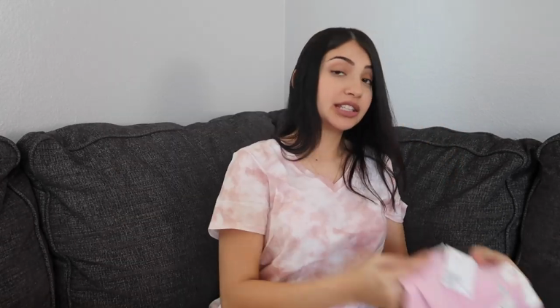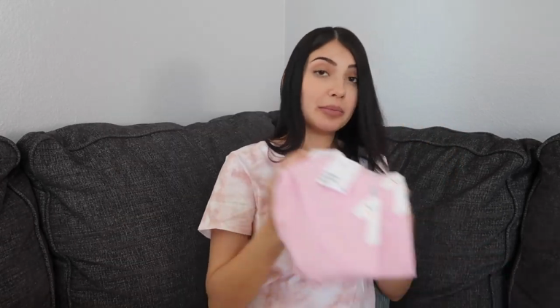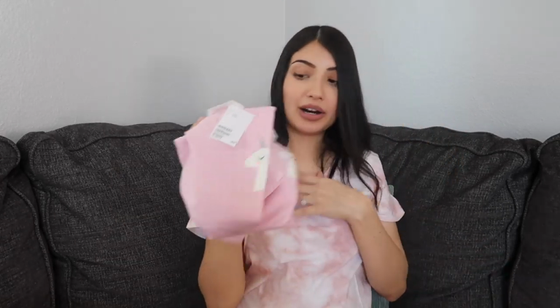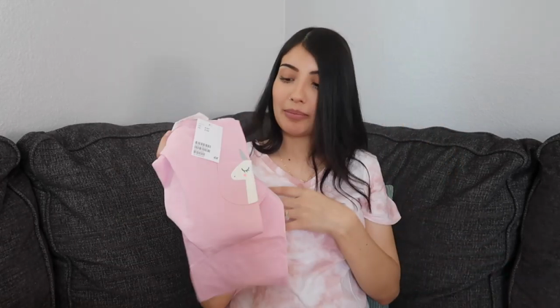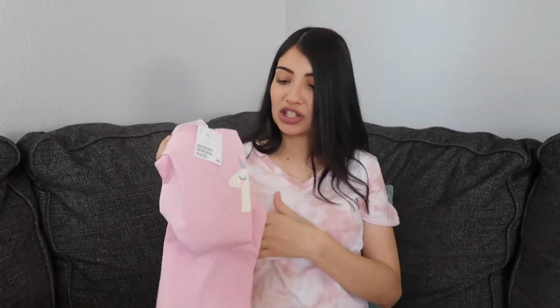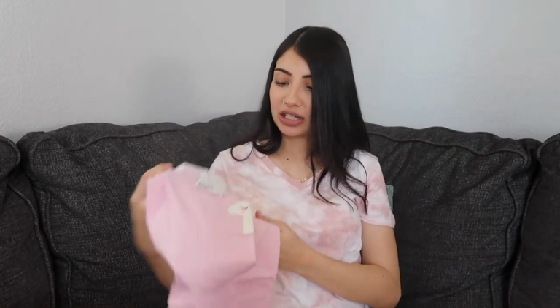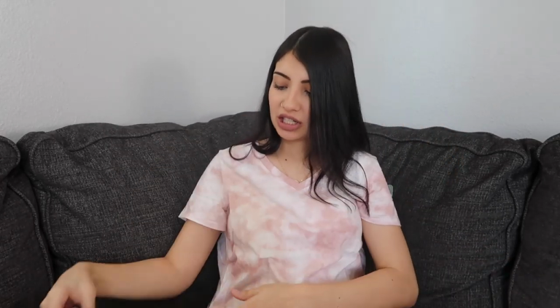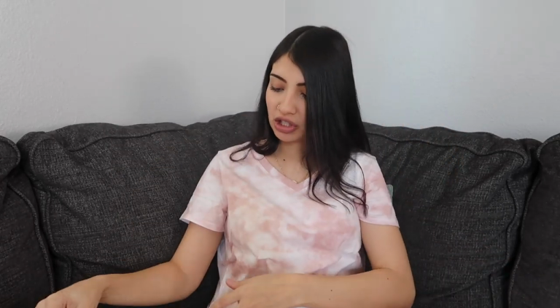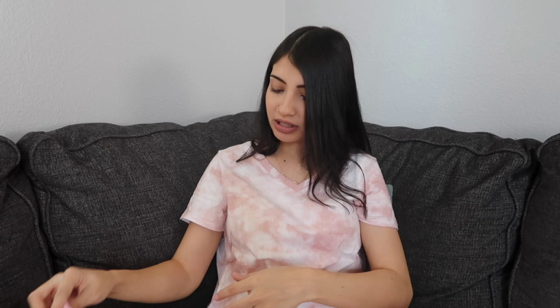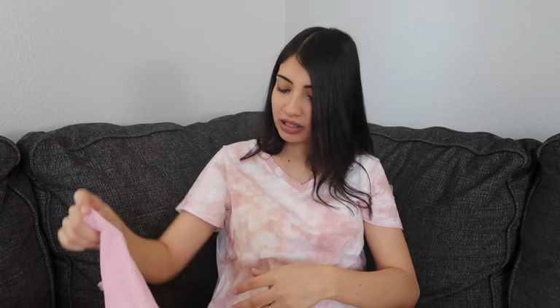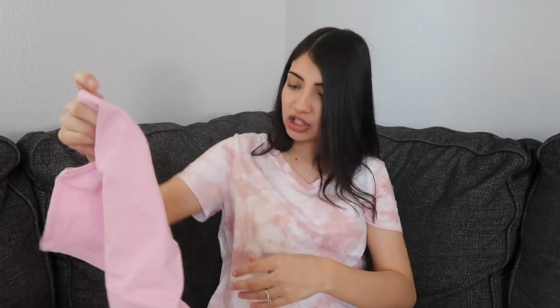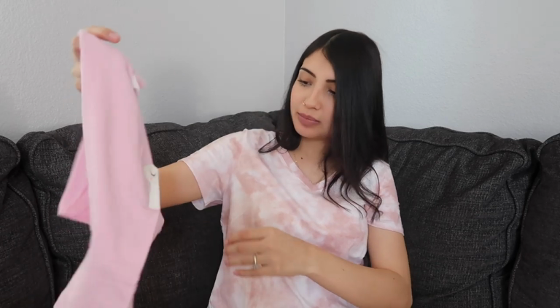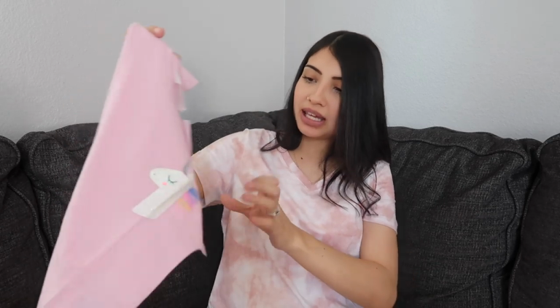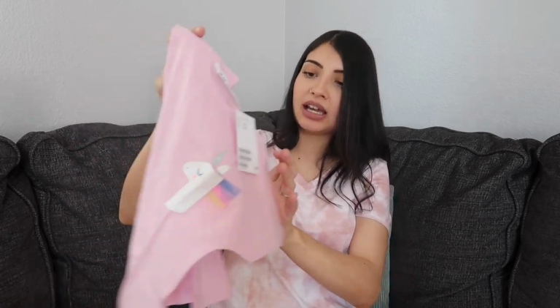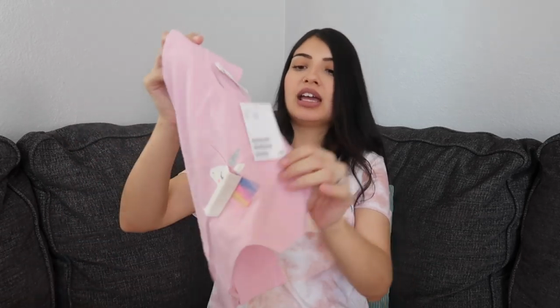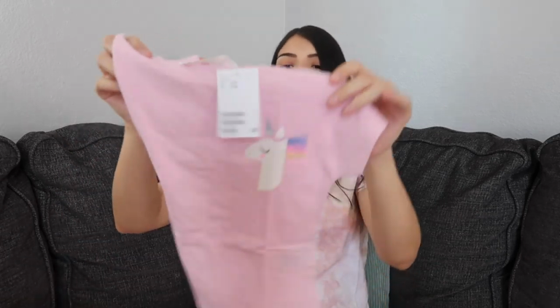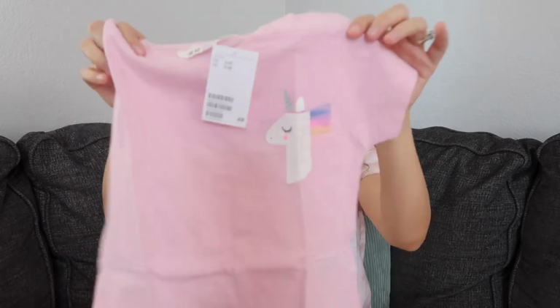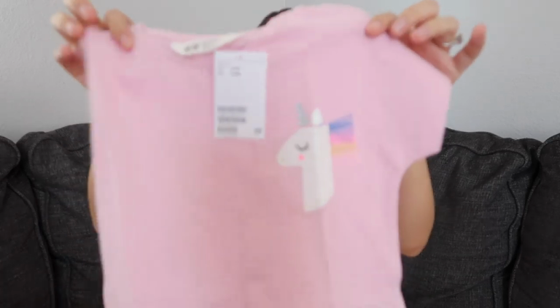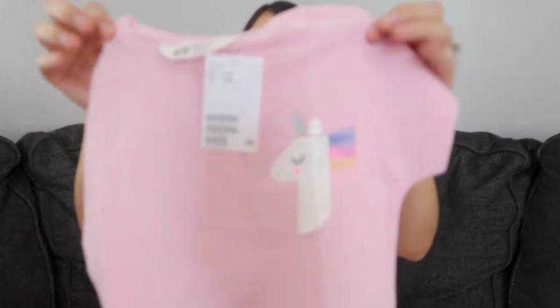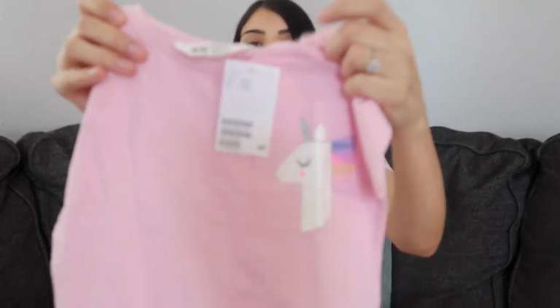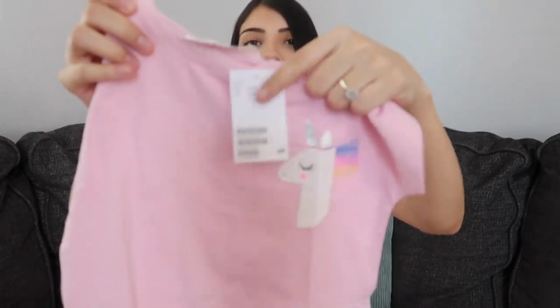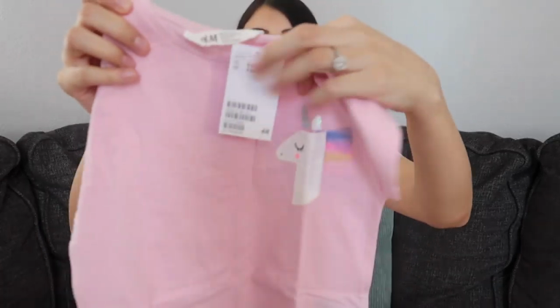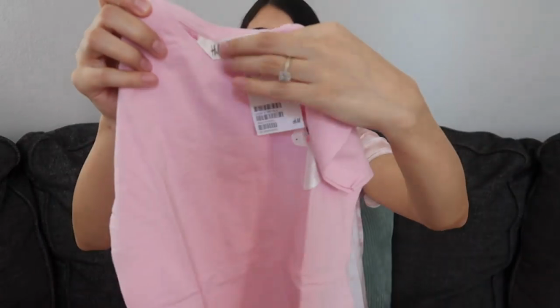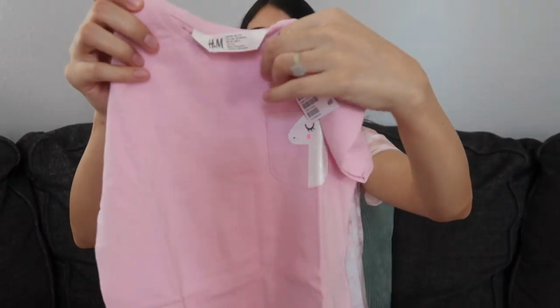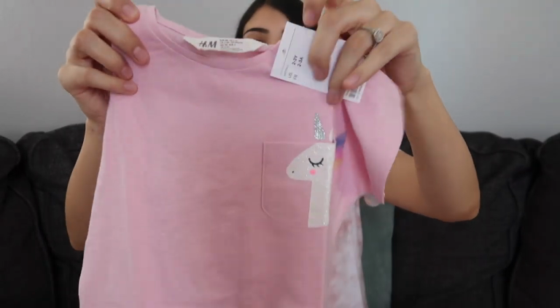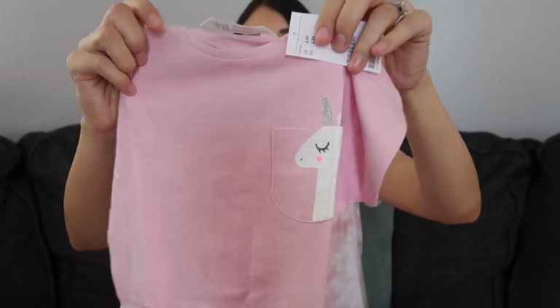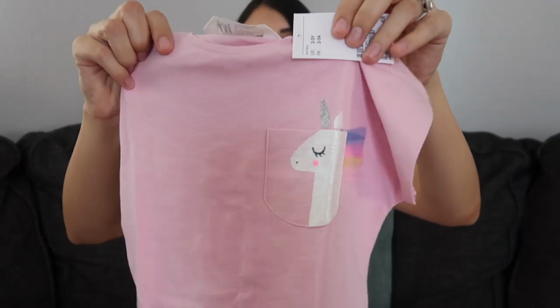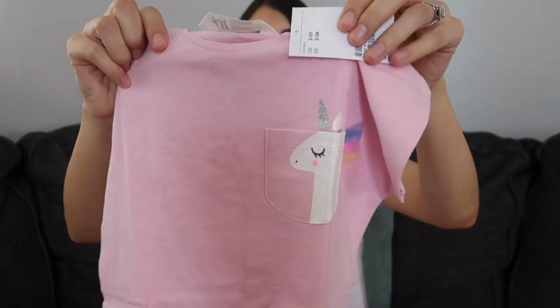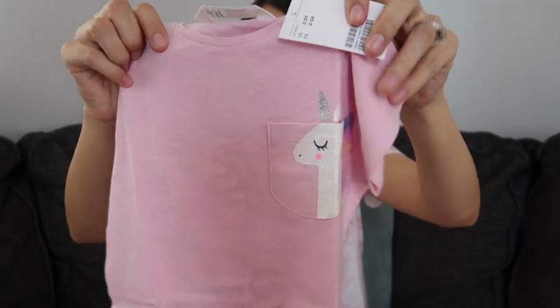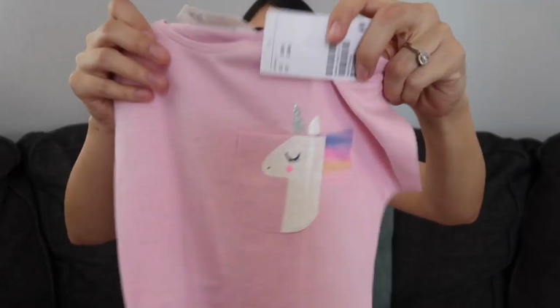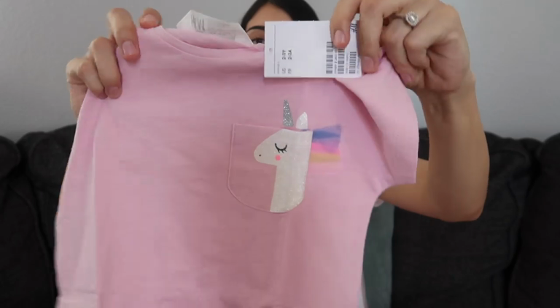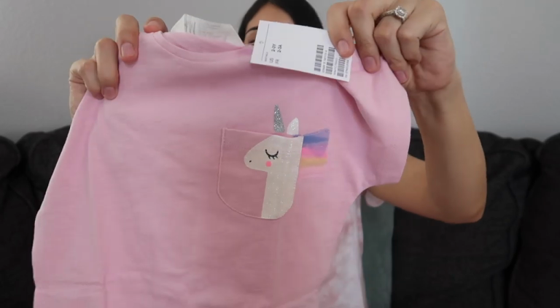Some more matching t-shirts — just pink with a little unicorn above the pocket.